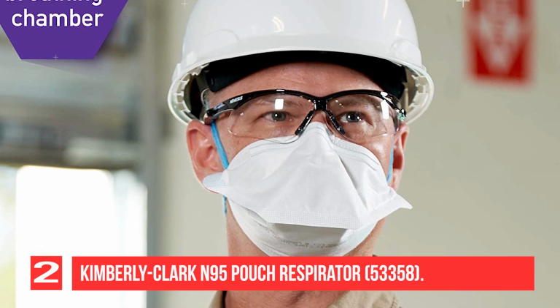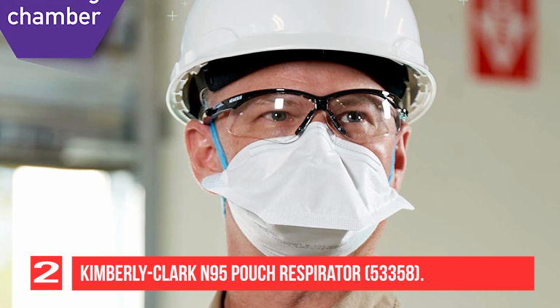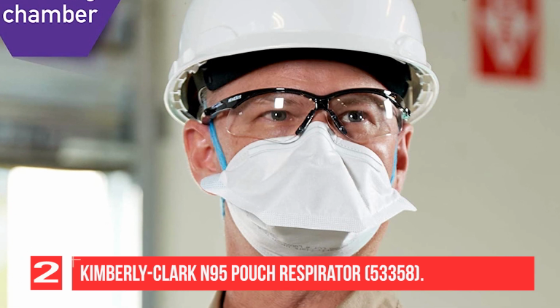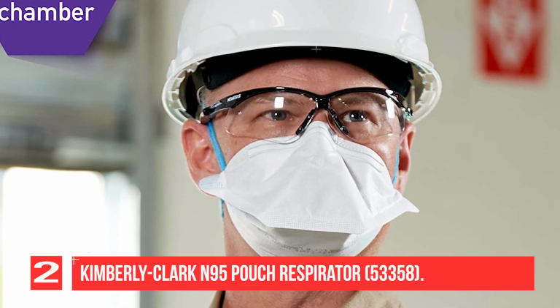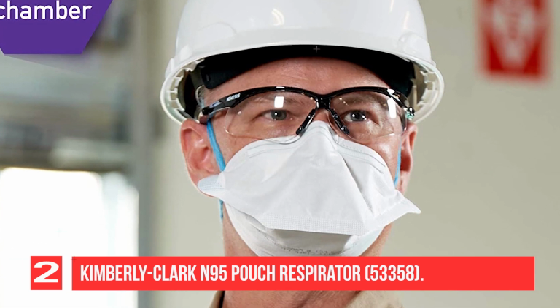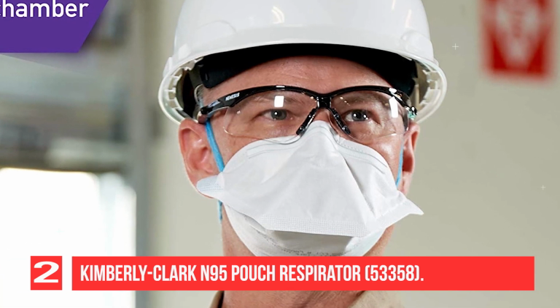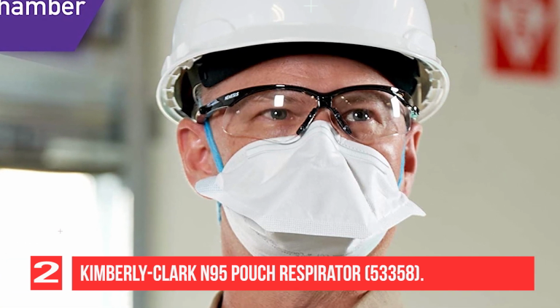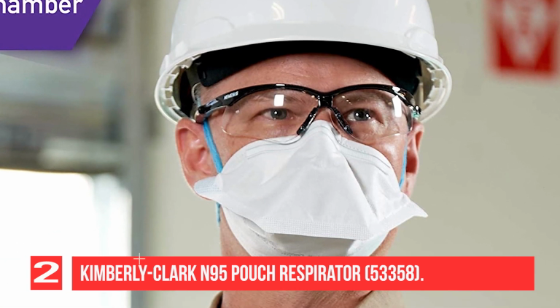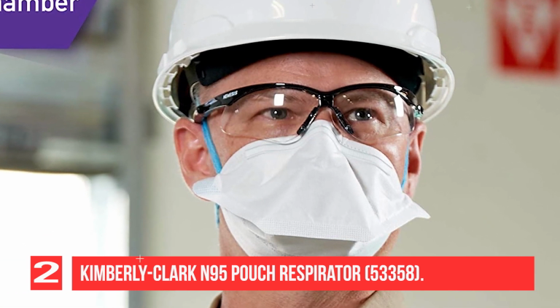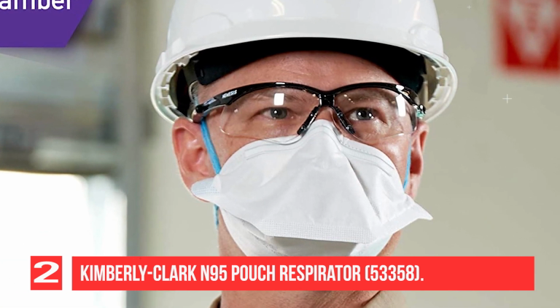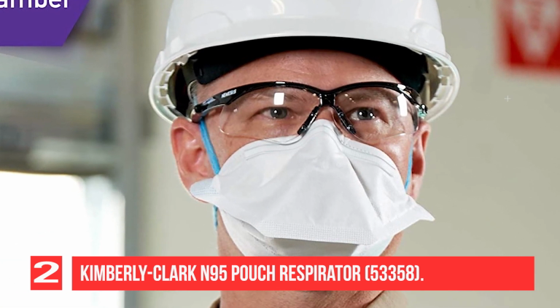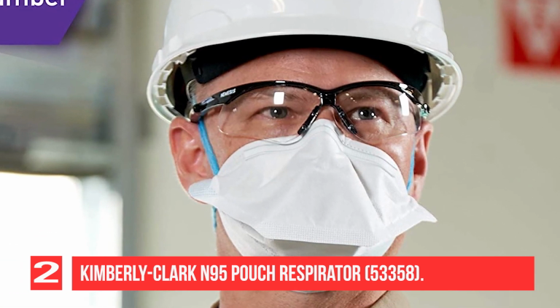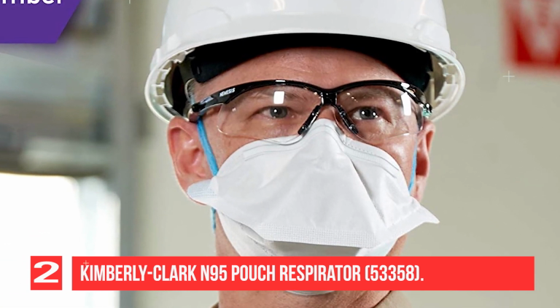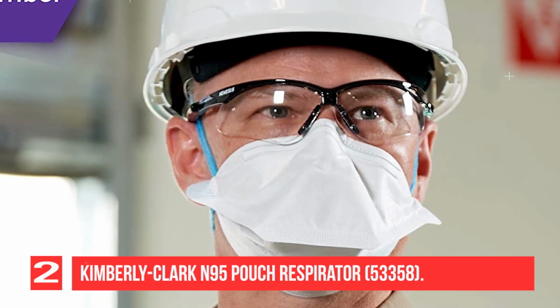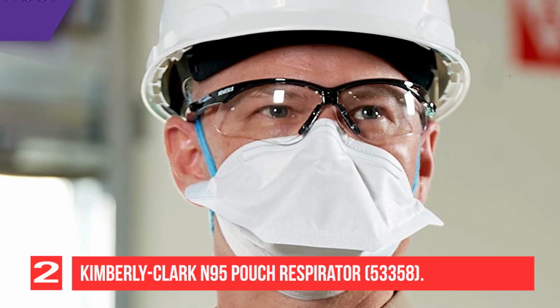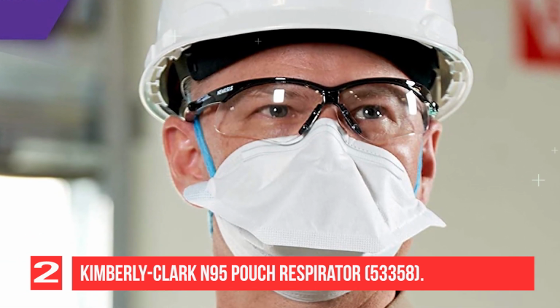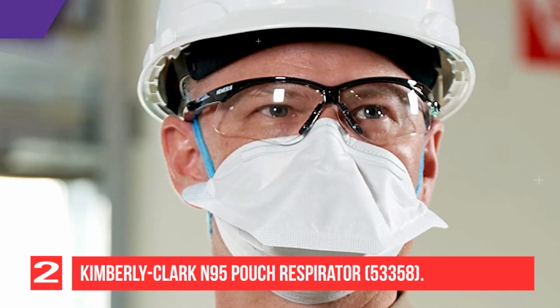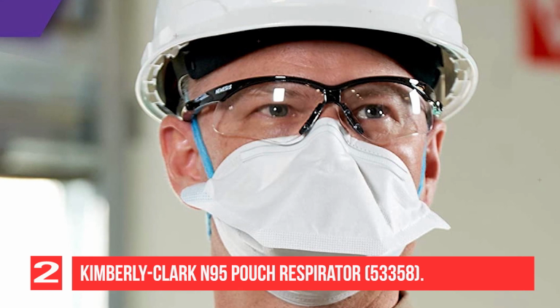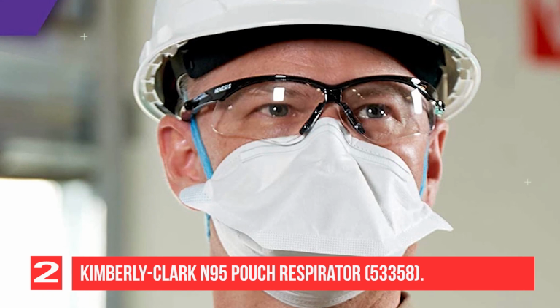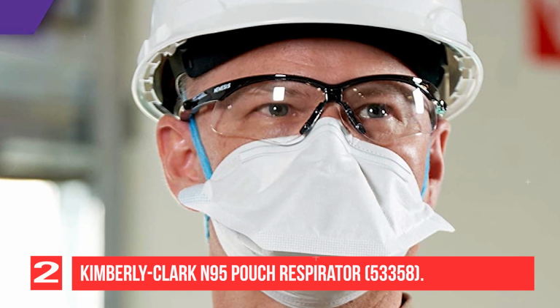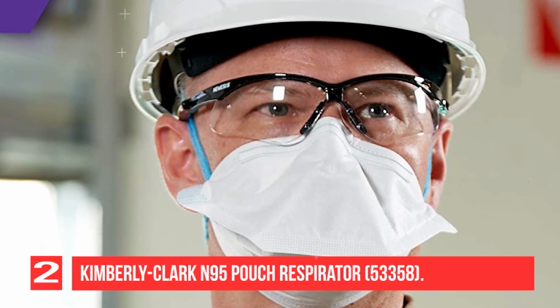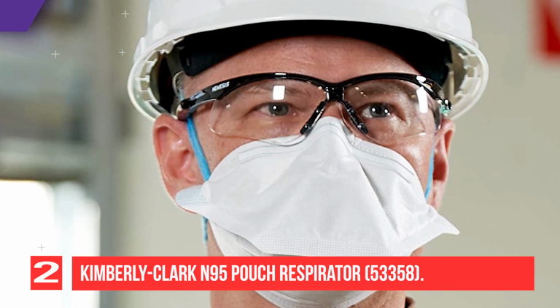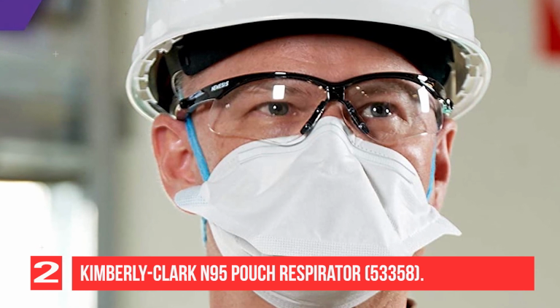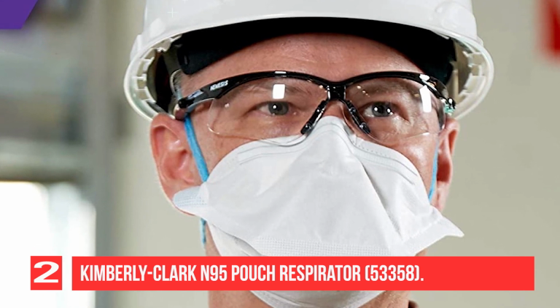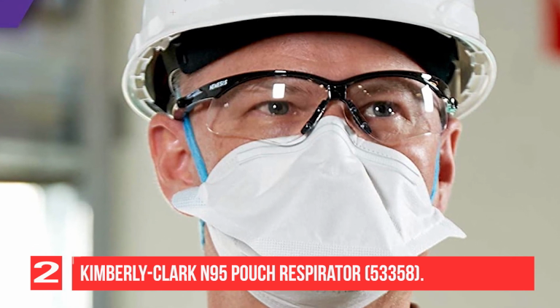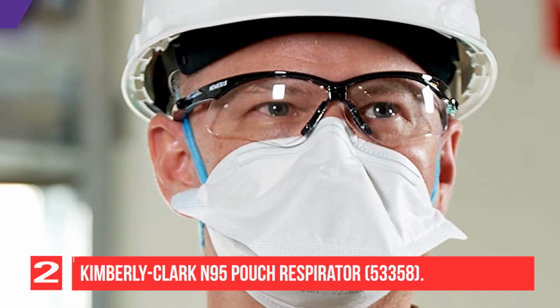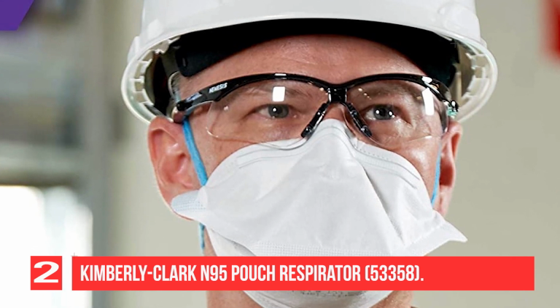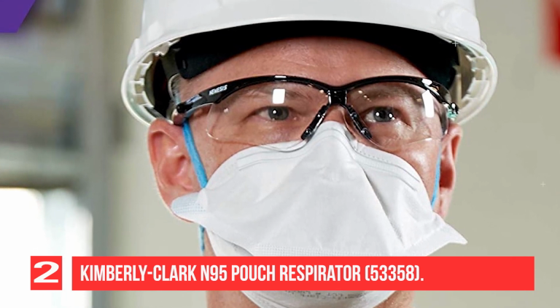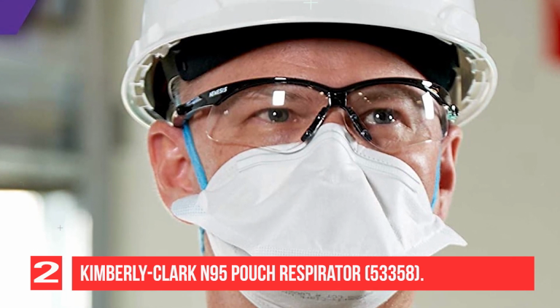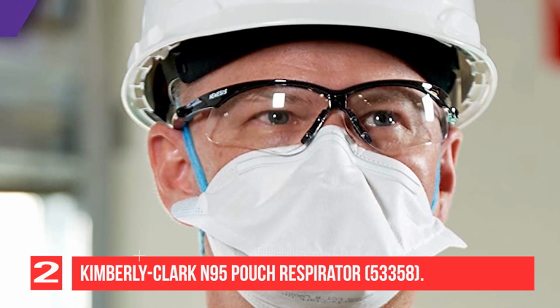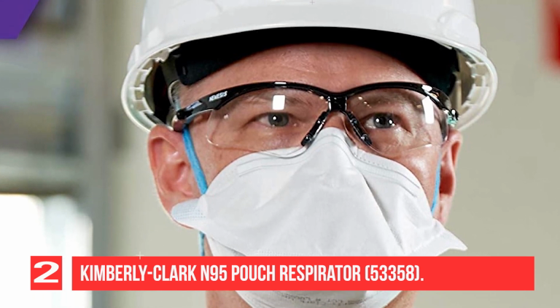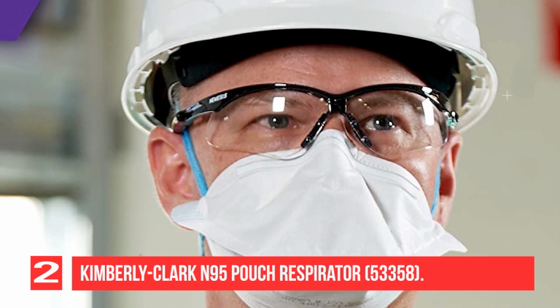Made in the USA, the respirator comes with a comfort-fit headband and a bendable nose piece to customize fit and ensure a consistent seal.